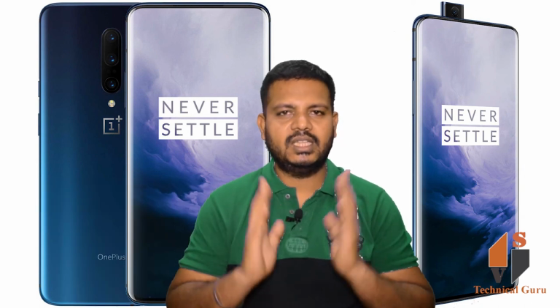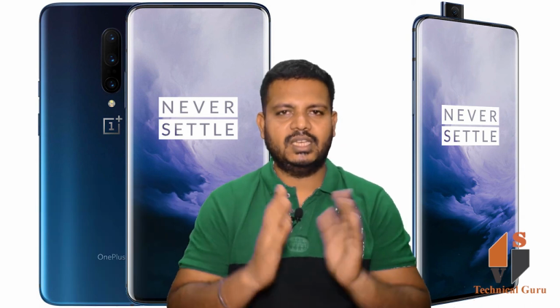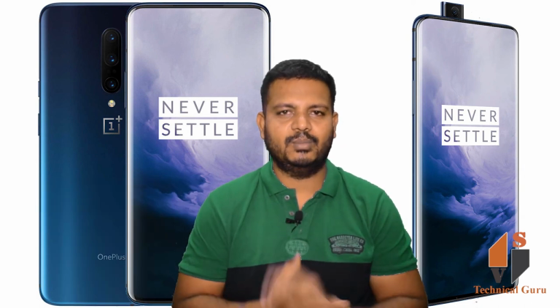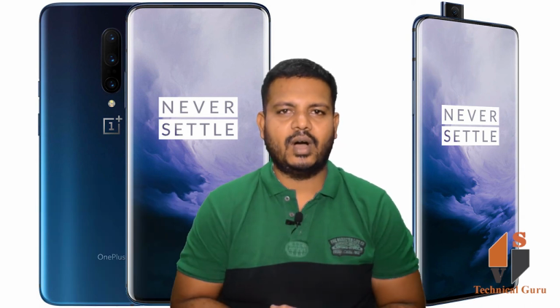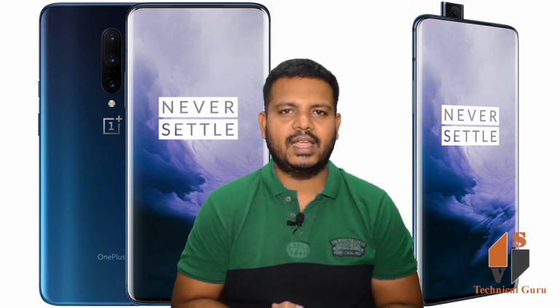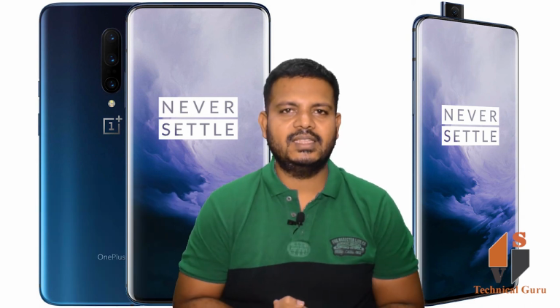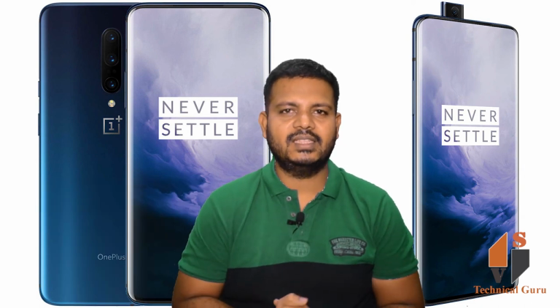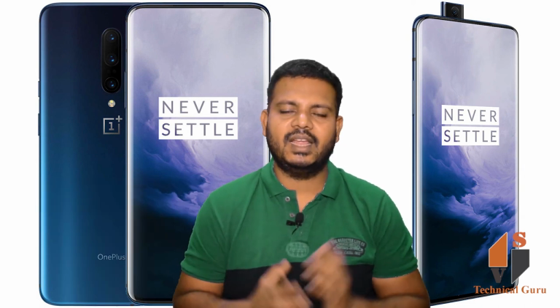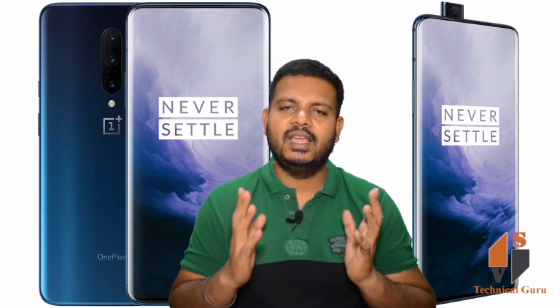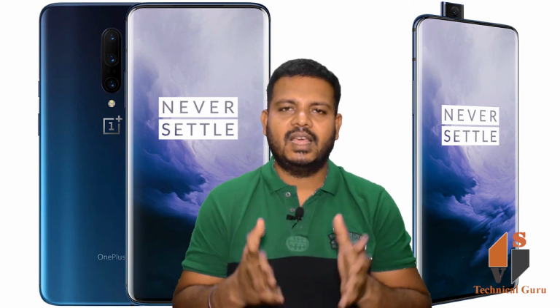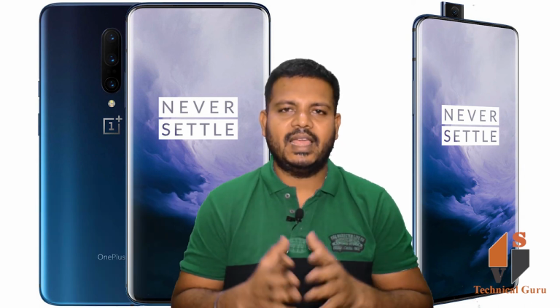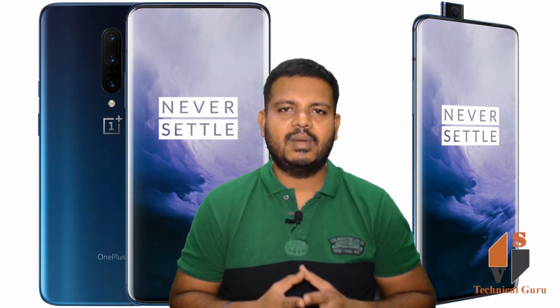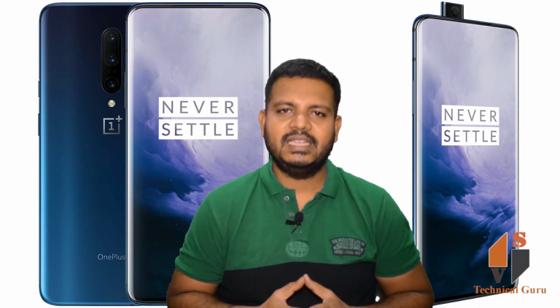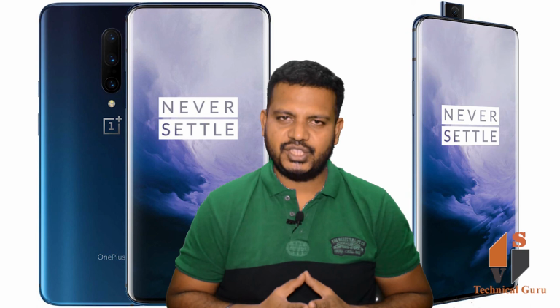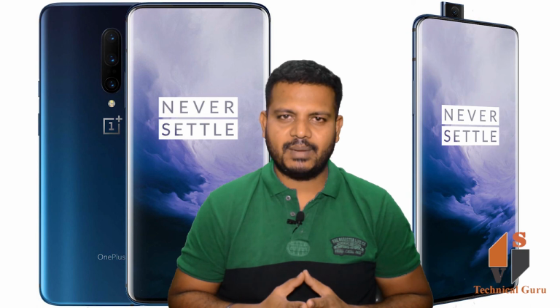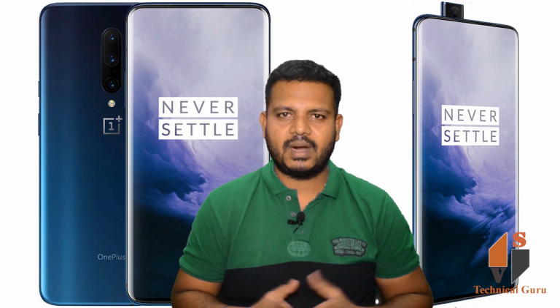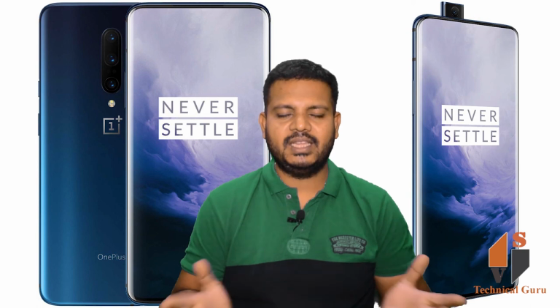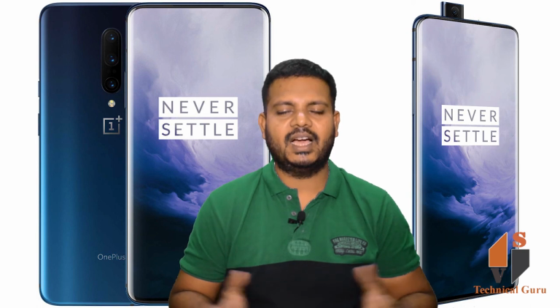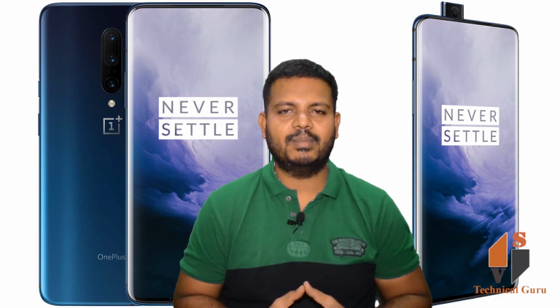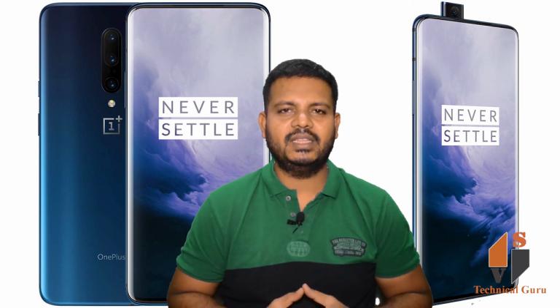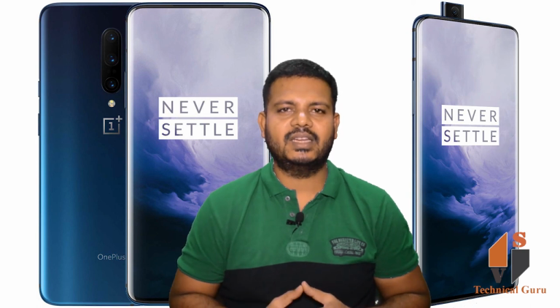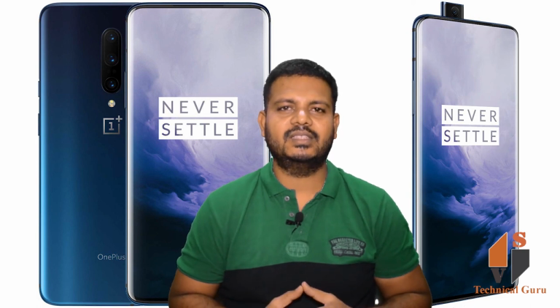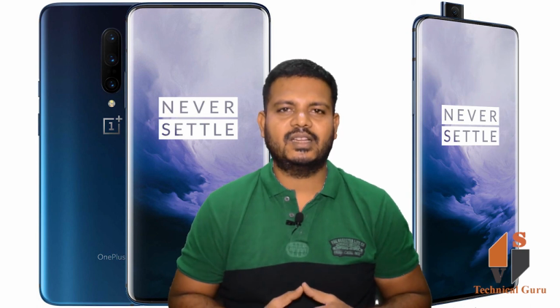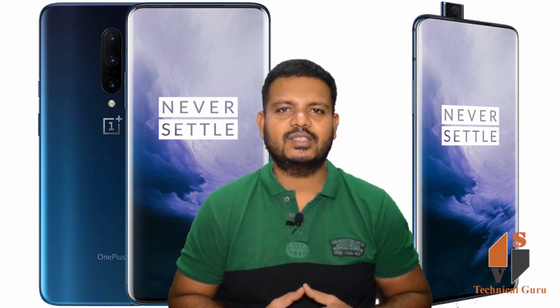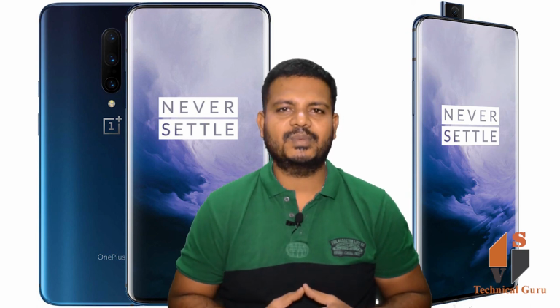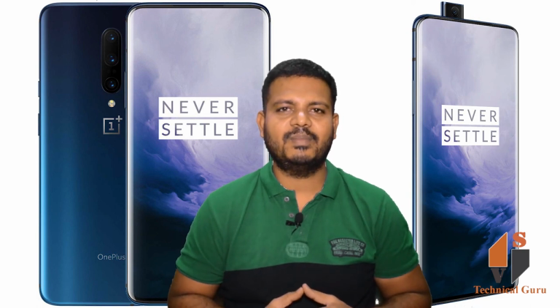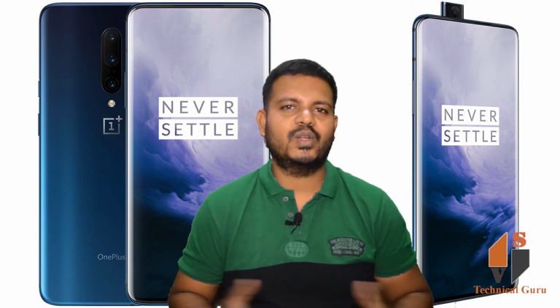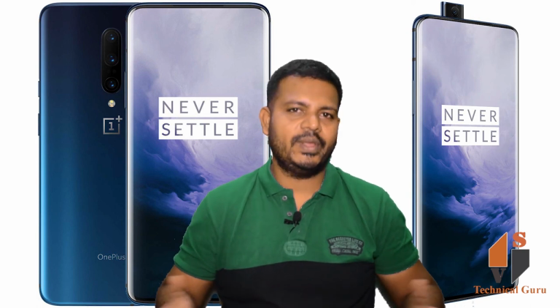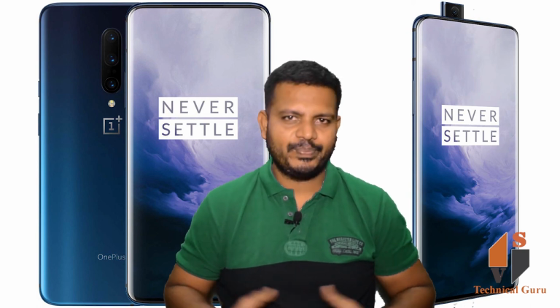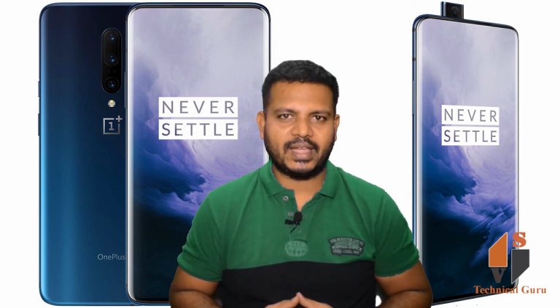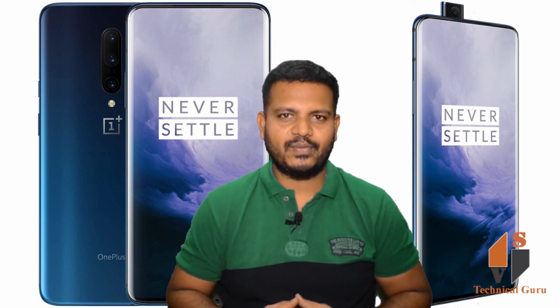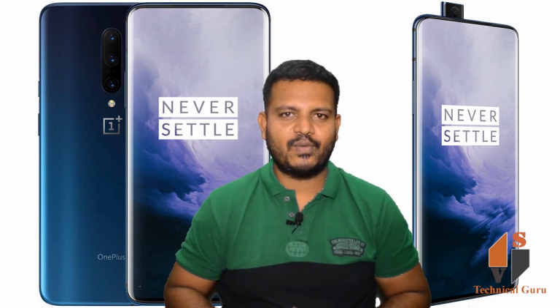If you found this useful, please like and share it, and subscribe to the channel. Thank you for watching.